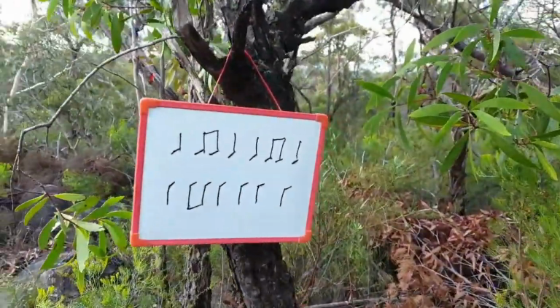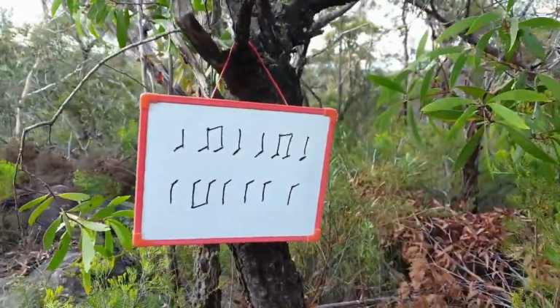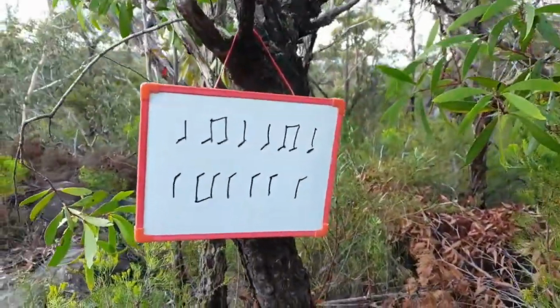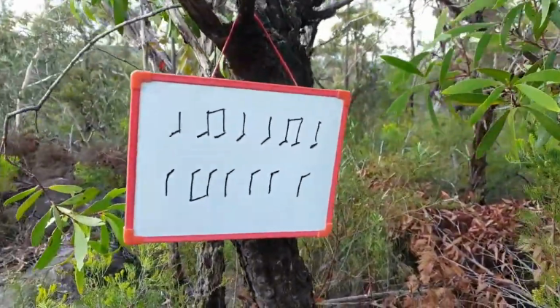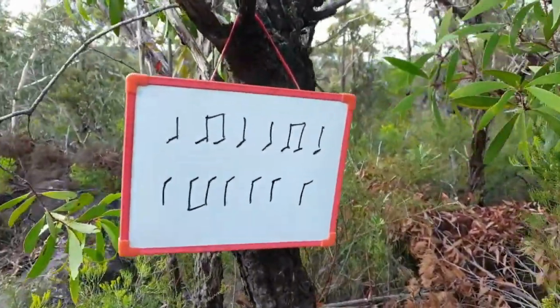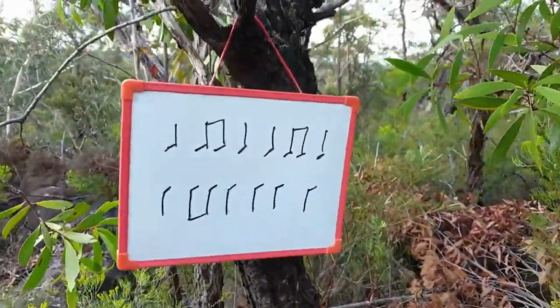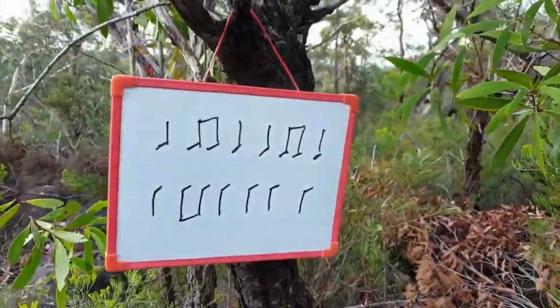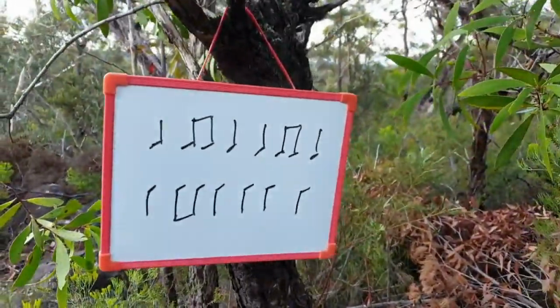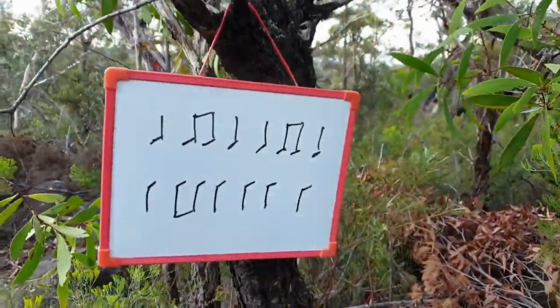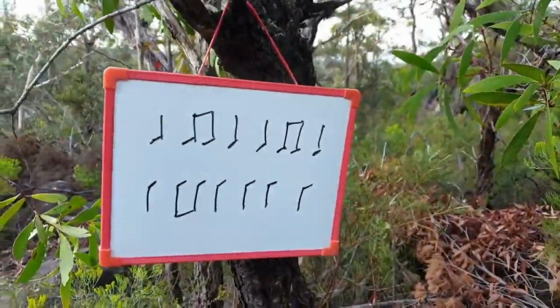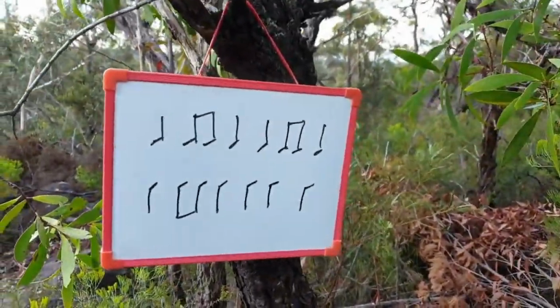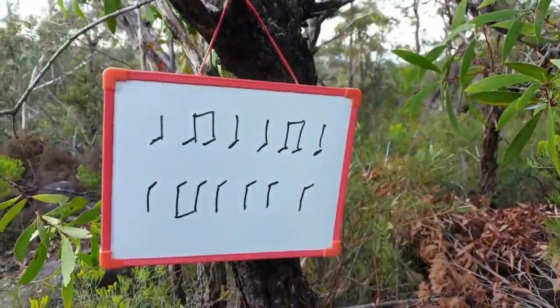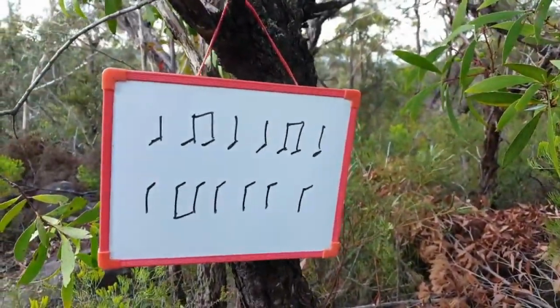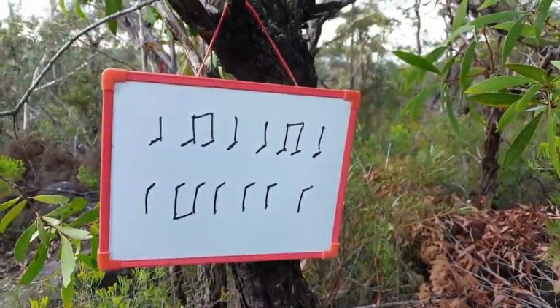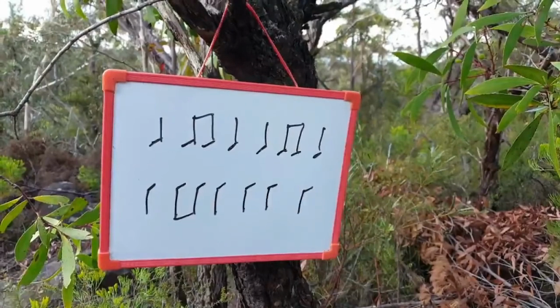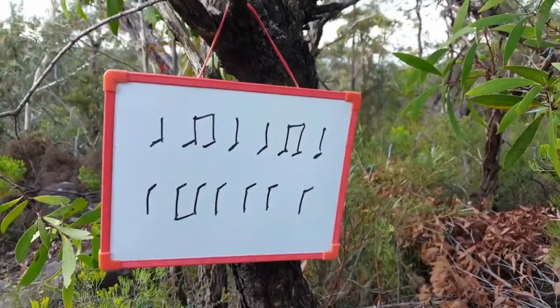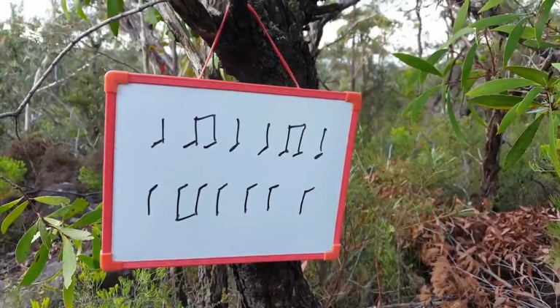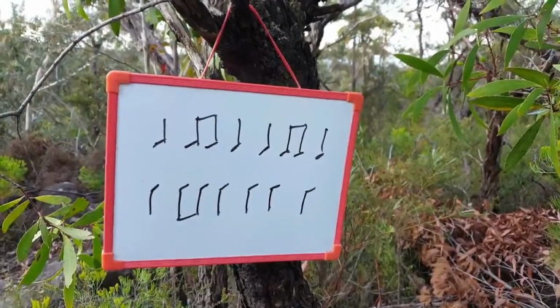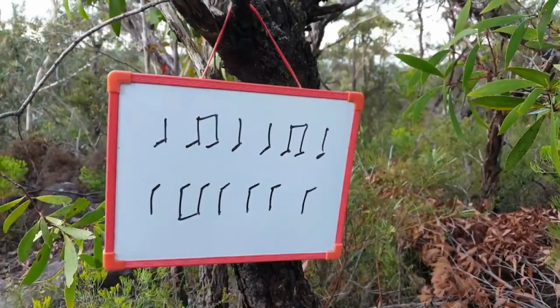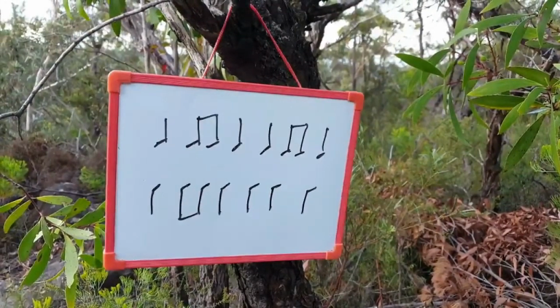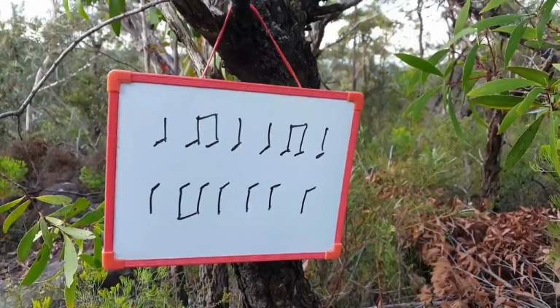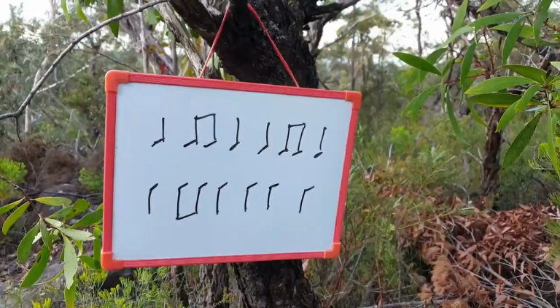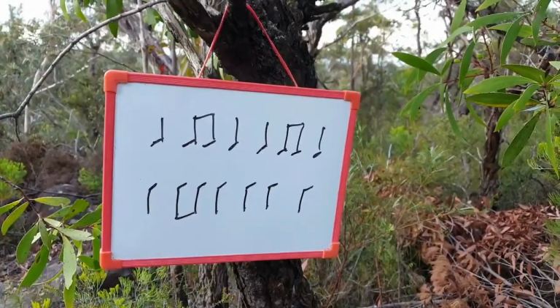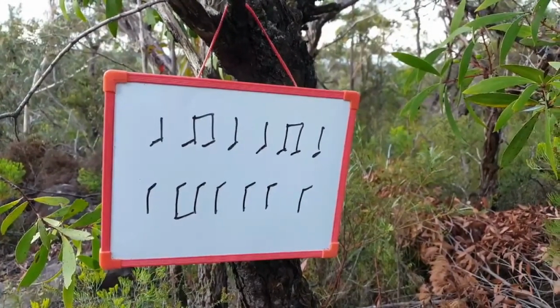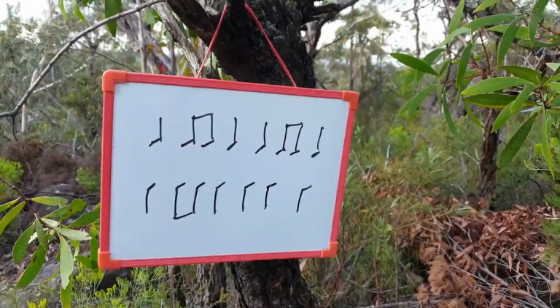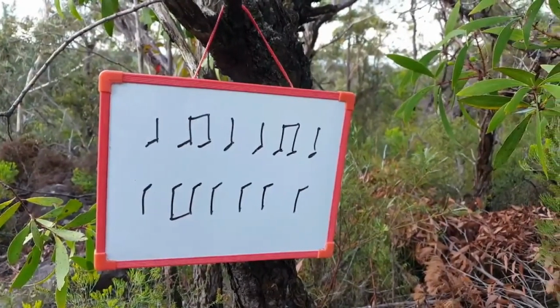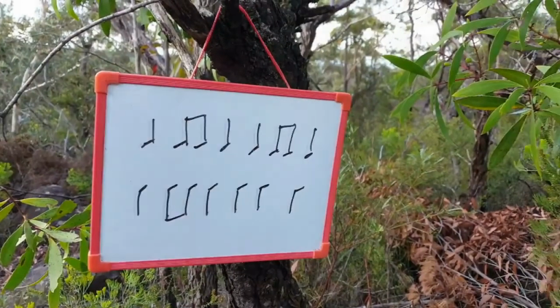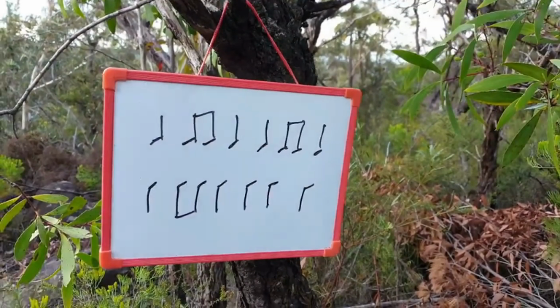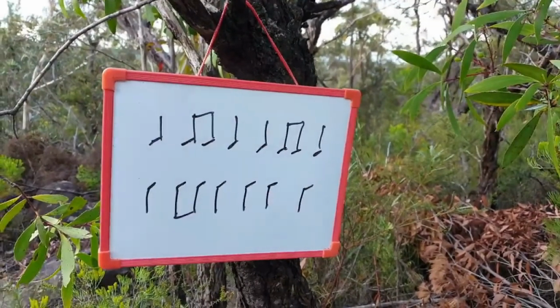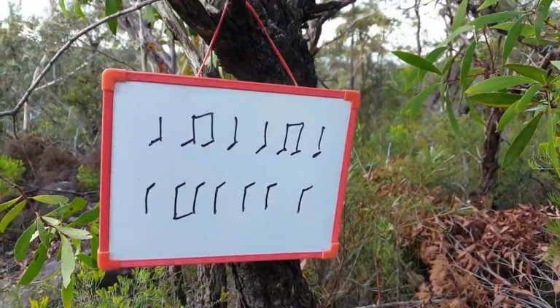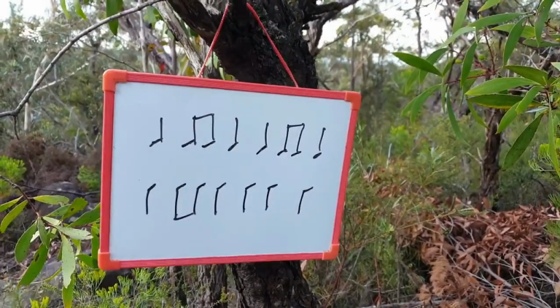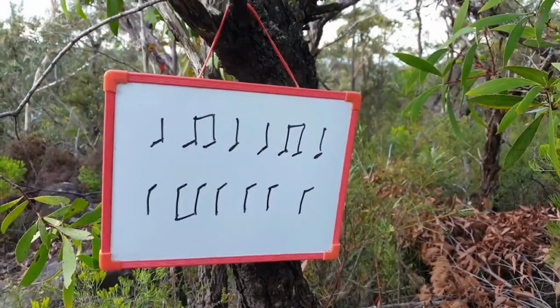Try by yourself first. I'll count you in. One, two, three. One, two, three.